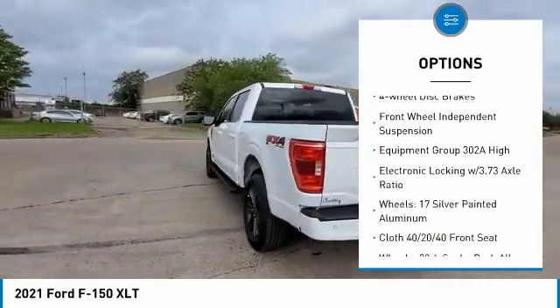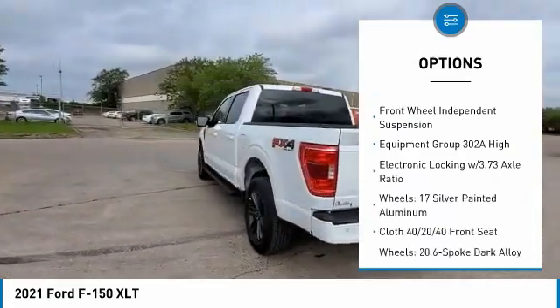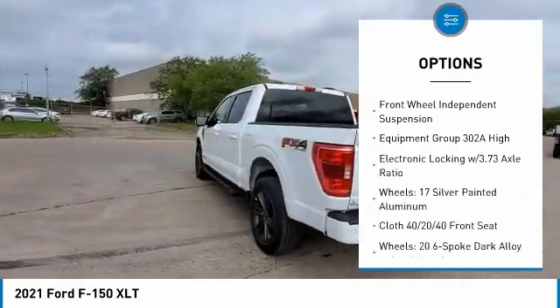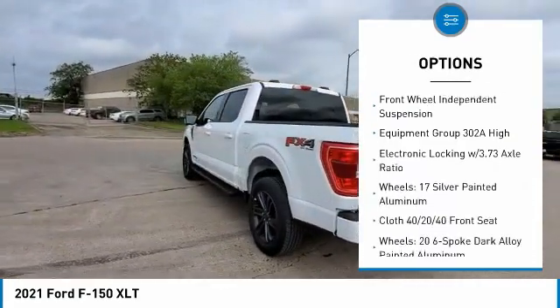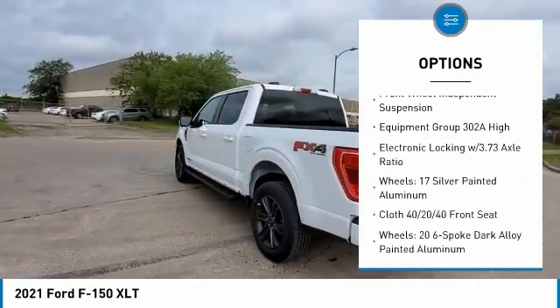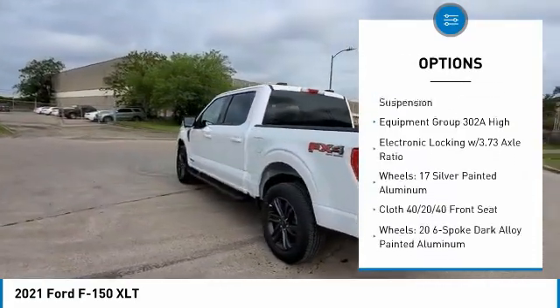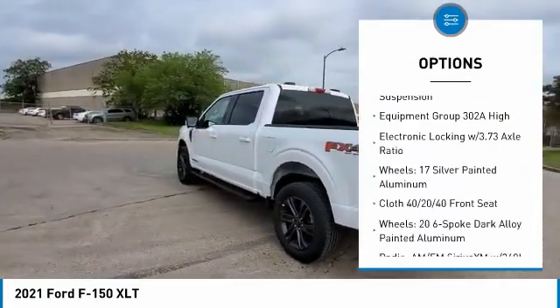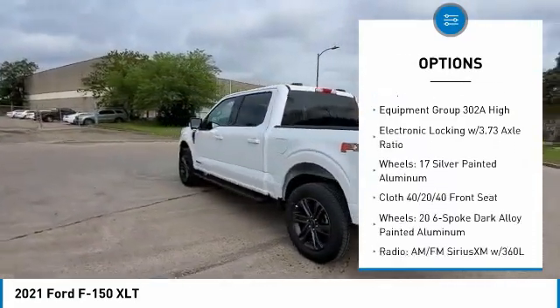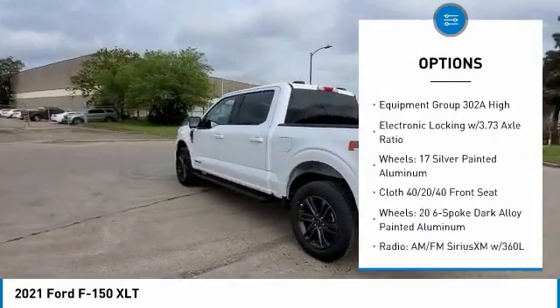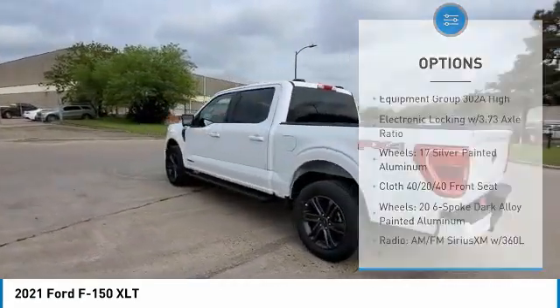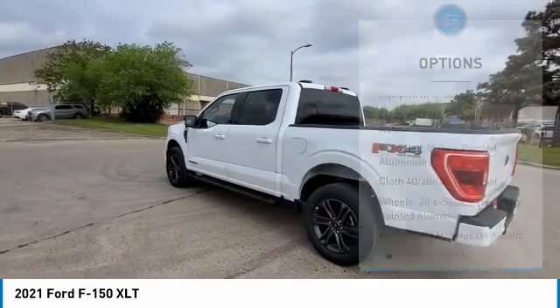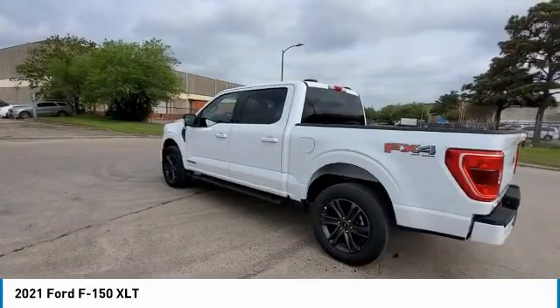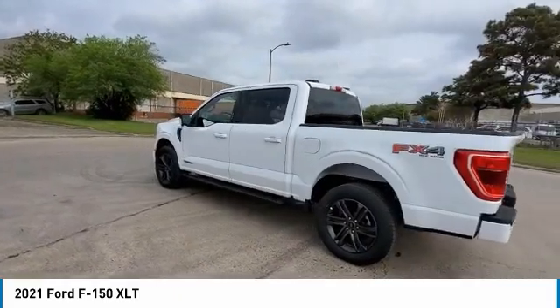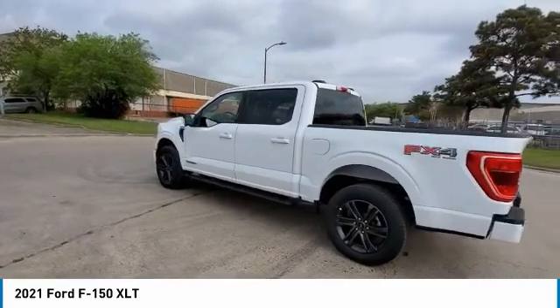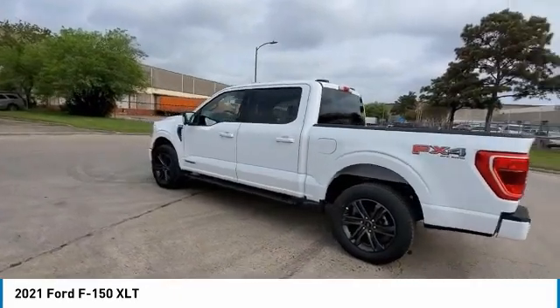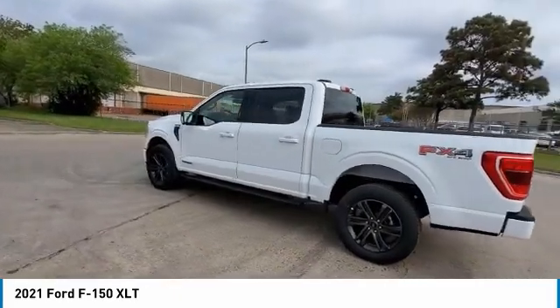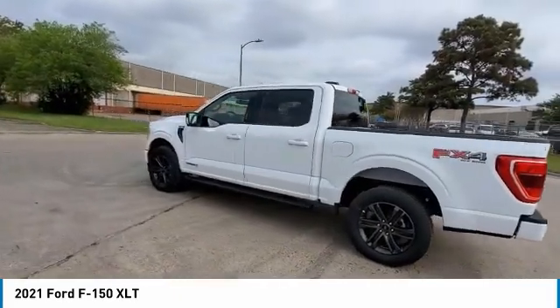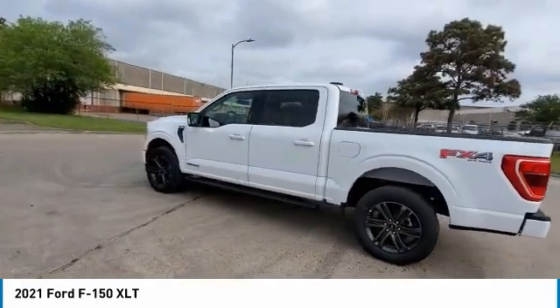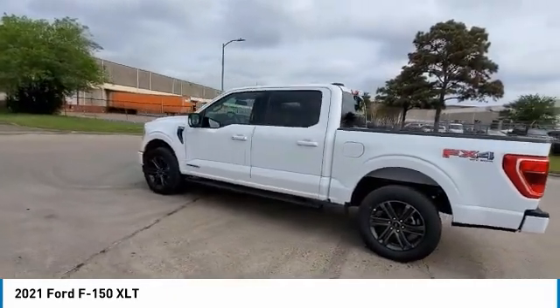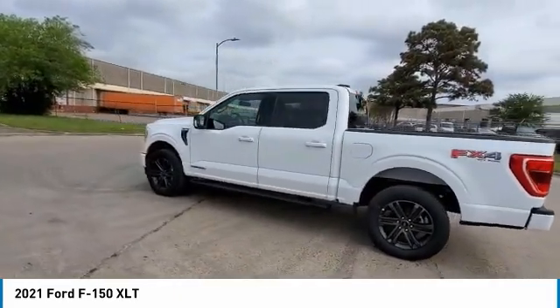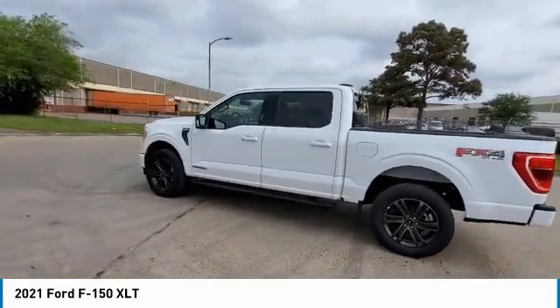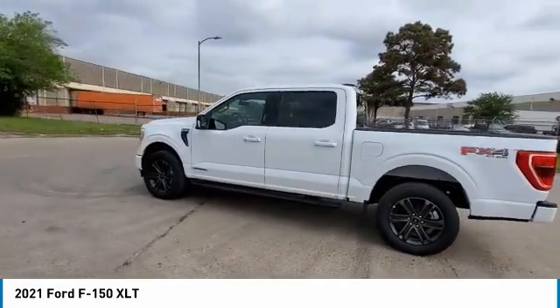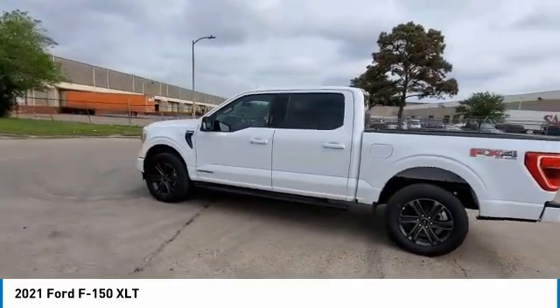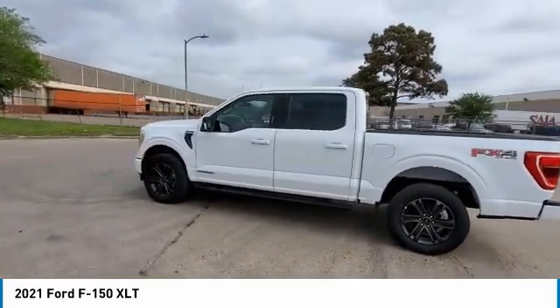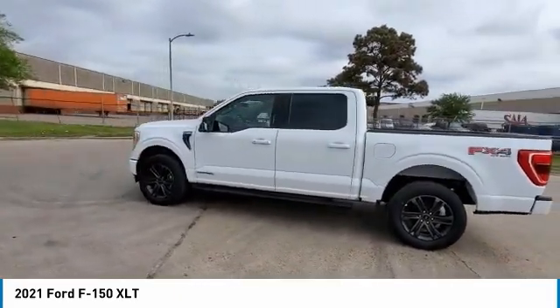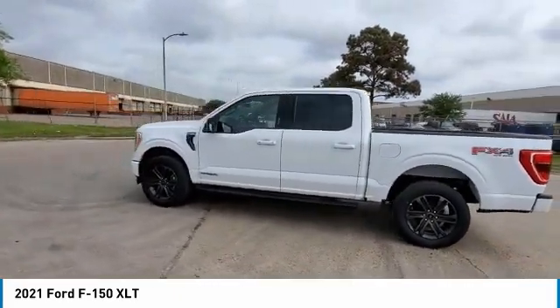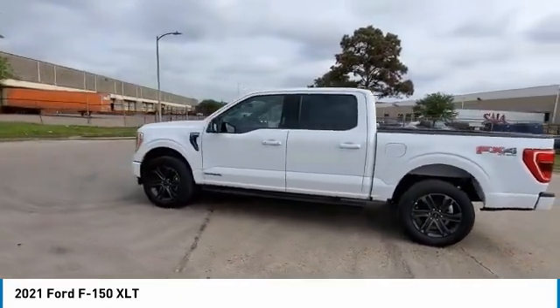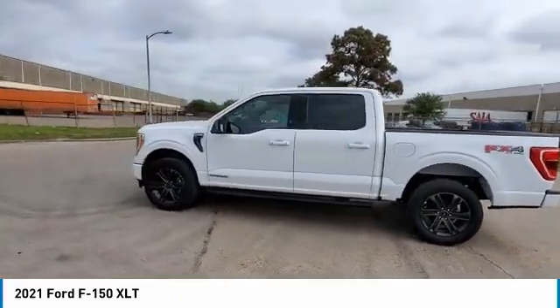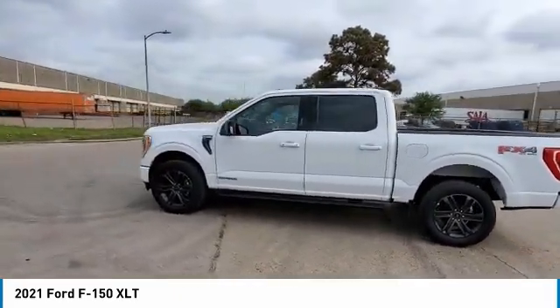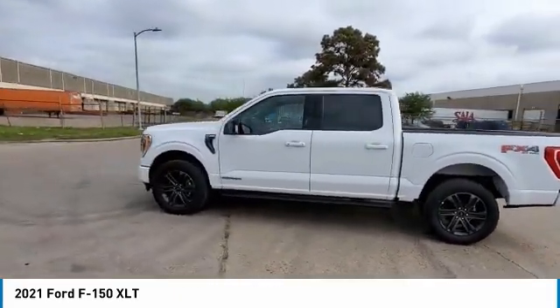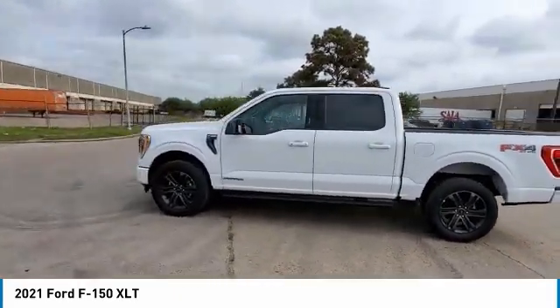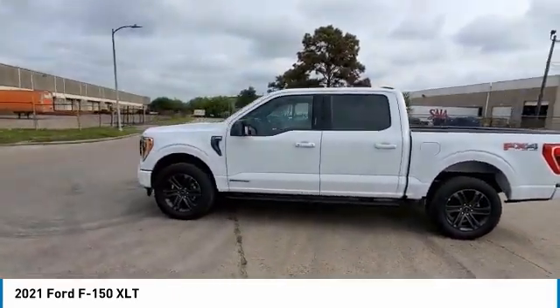Rear step bumper, fog lights, front license plate bracket, four-wheel disc brakes, front wheel independent suspension.